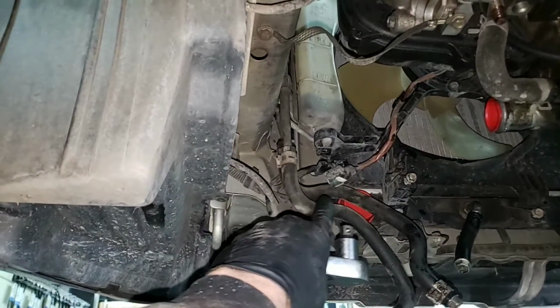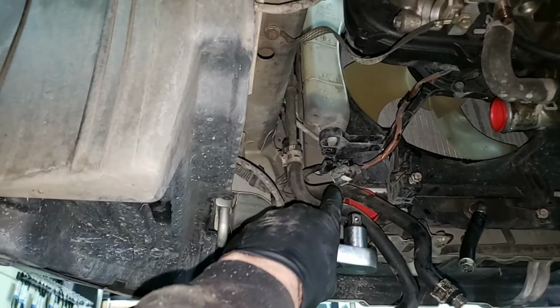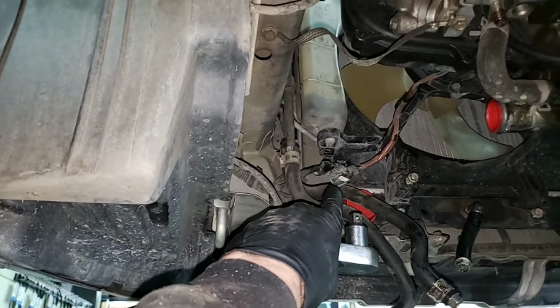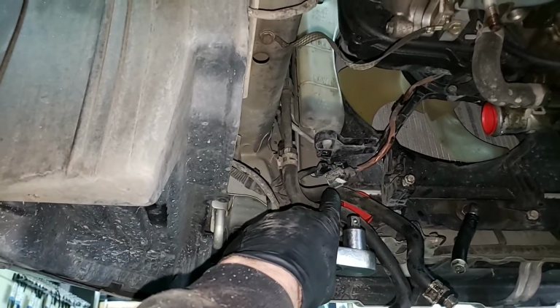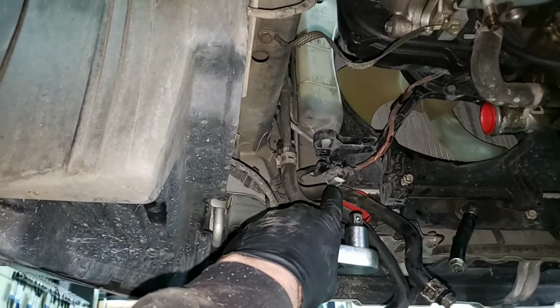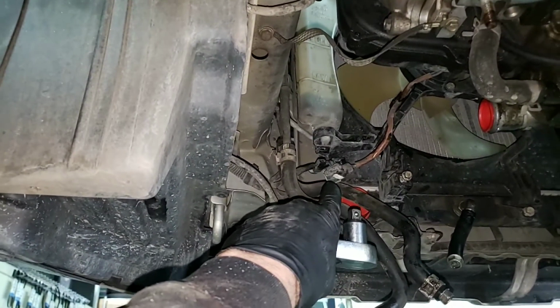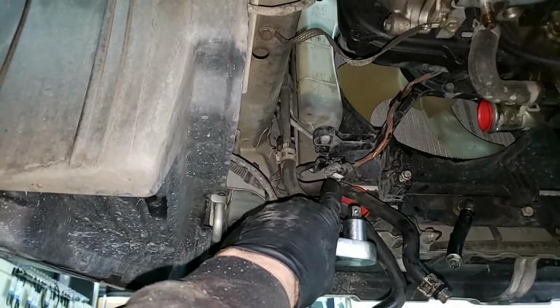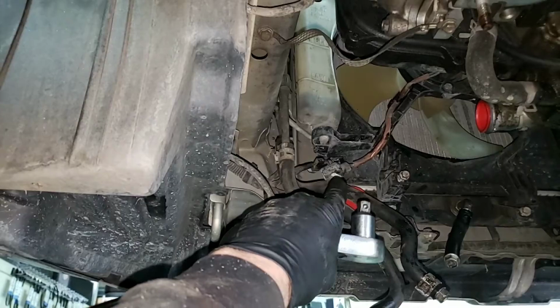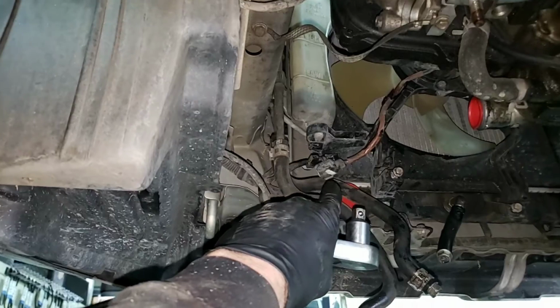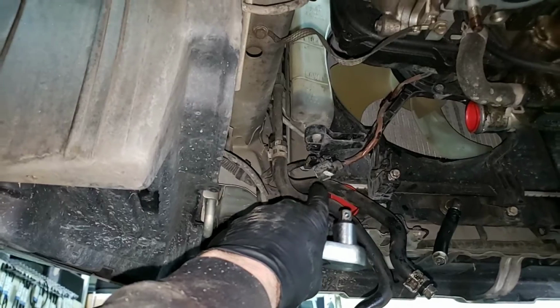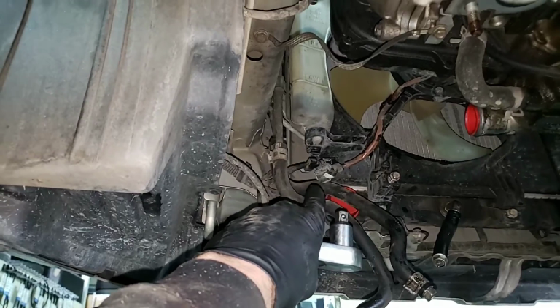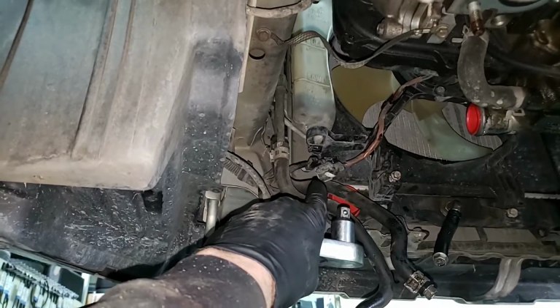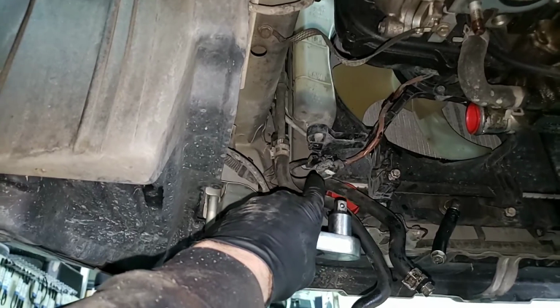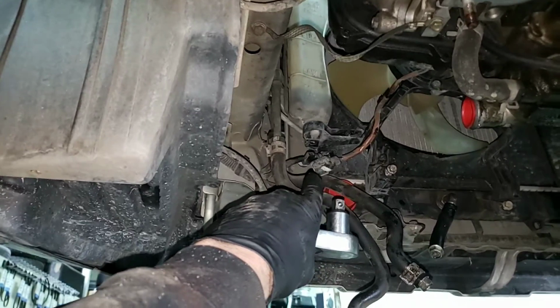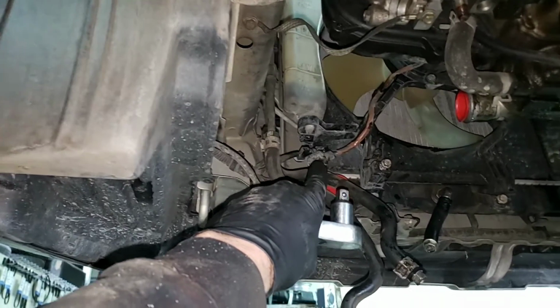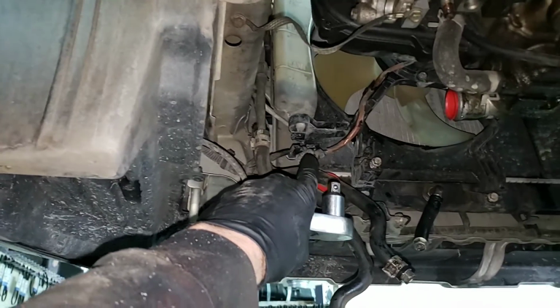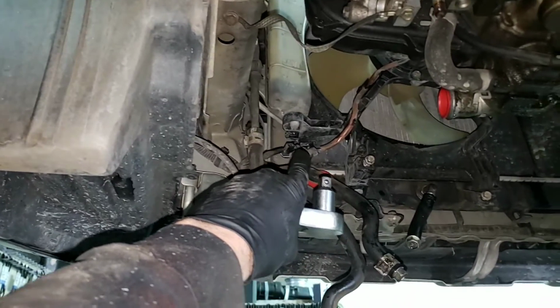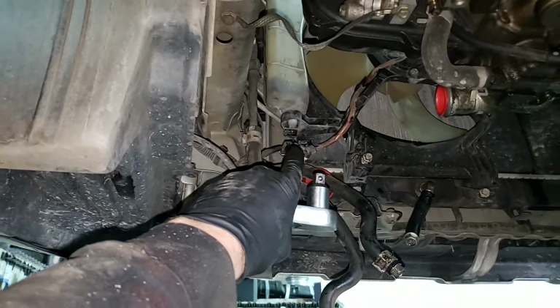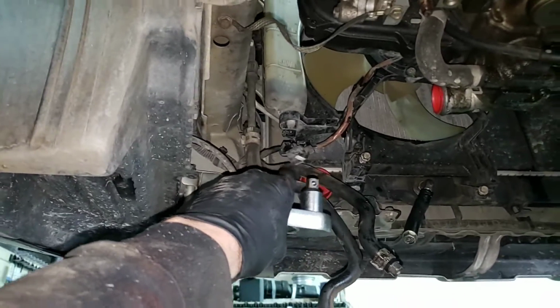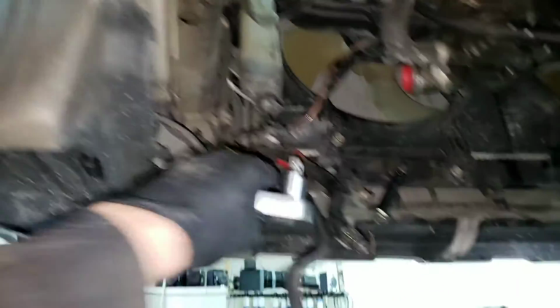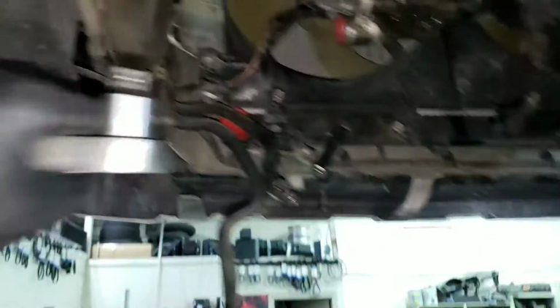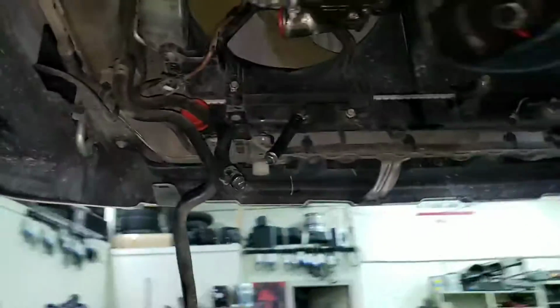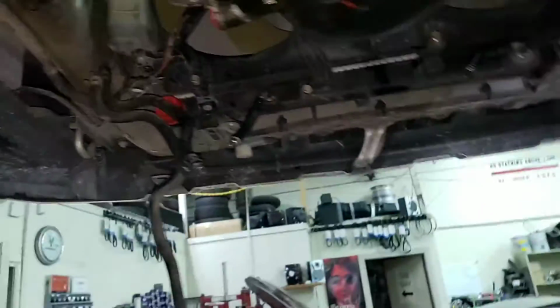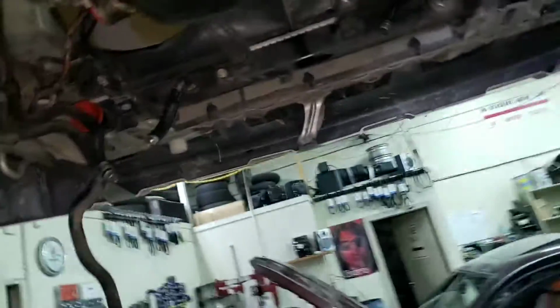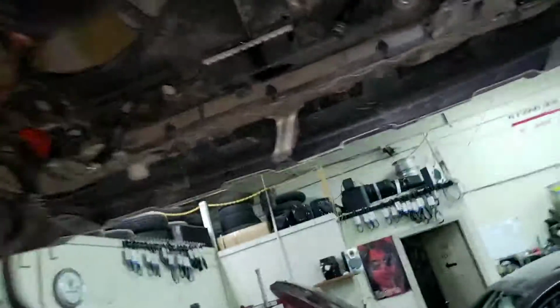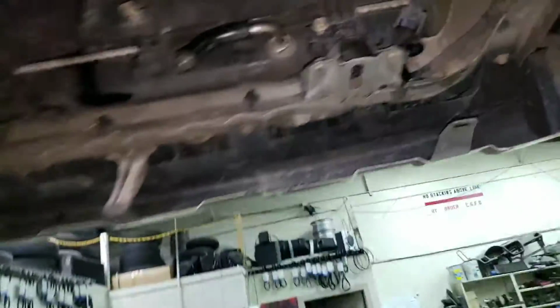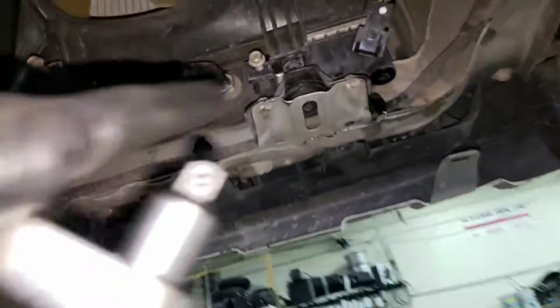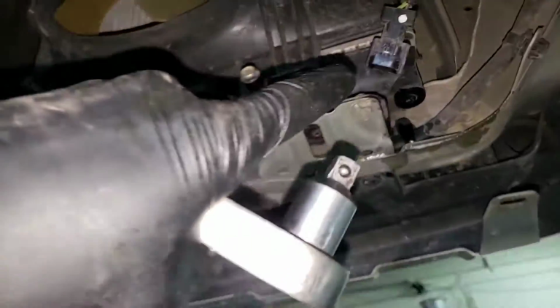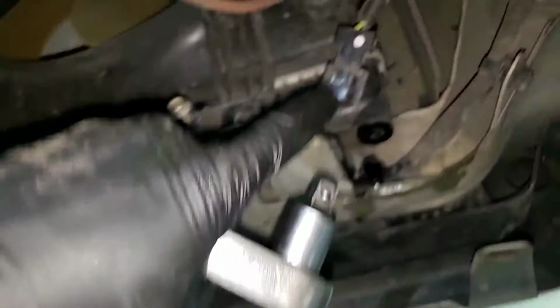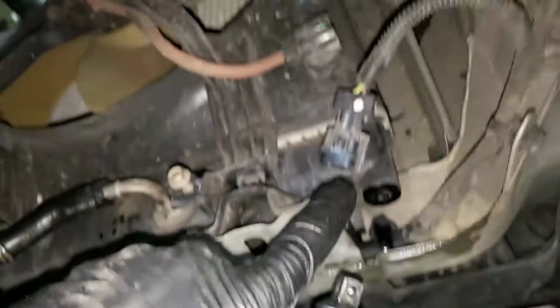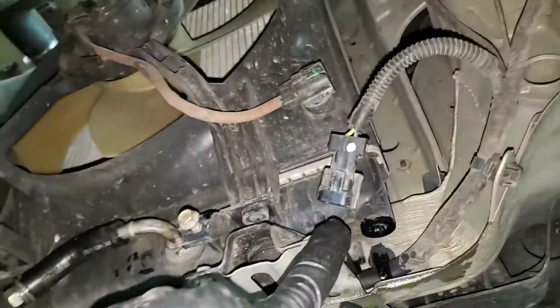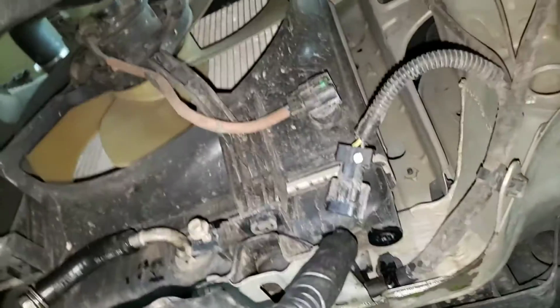Don't forget your electrical connectors for the cooling fans on both the driver and the passenger side.